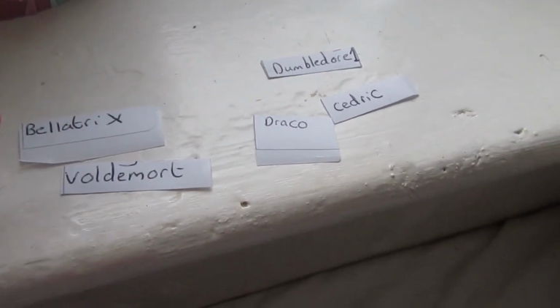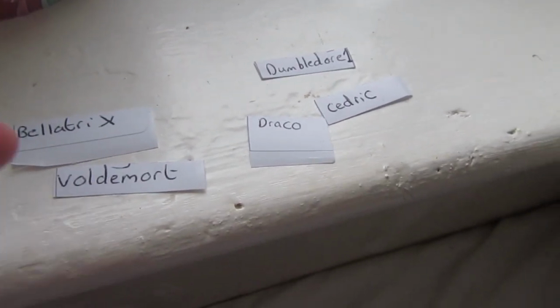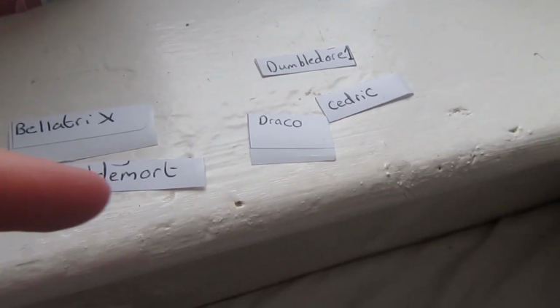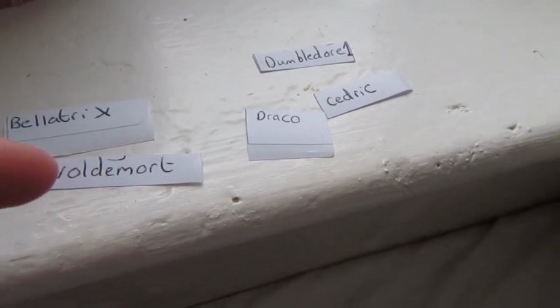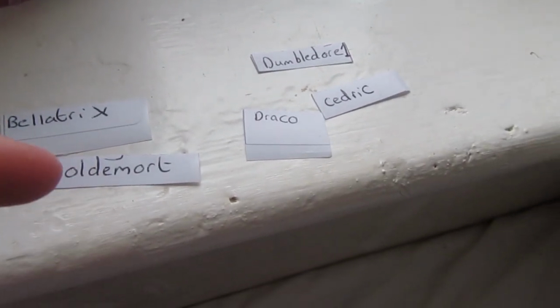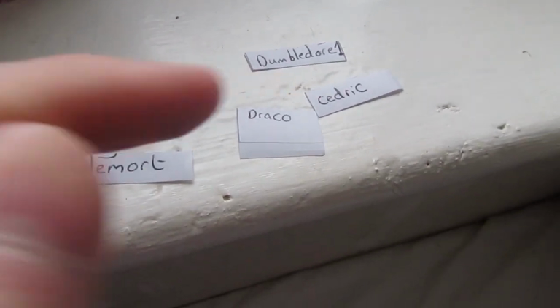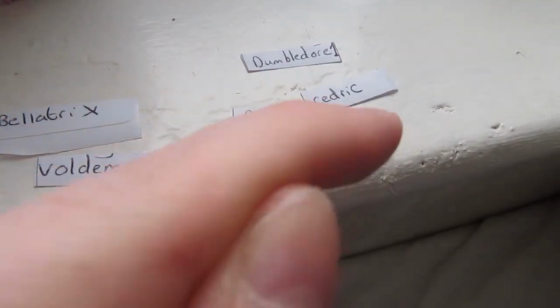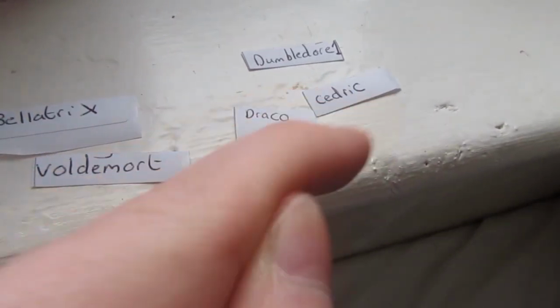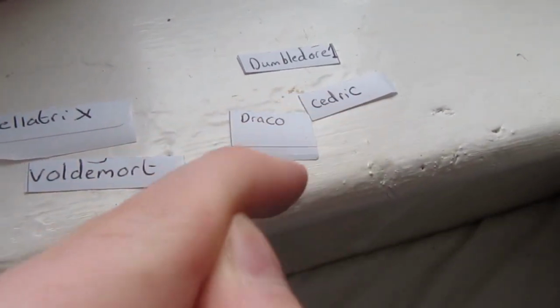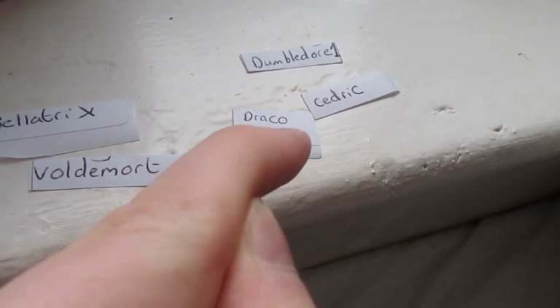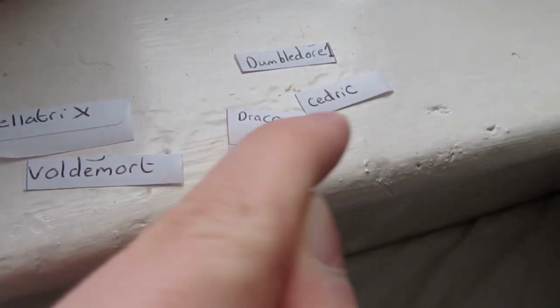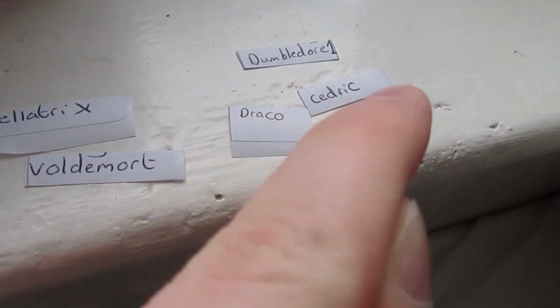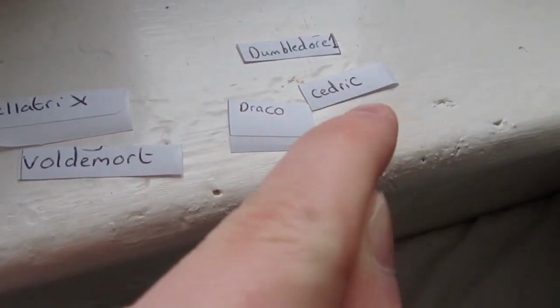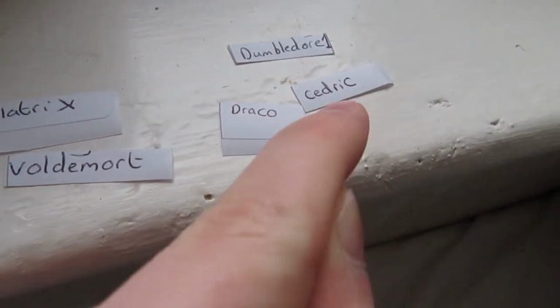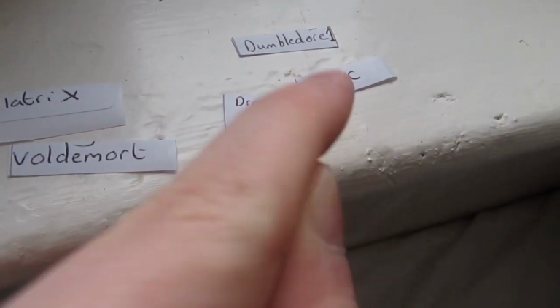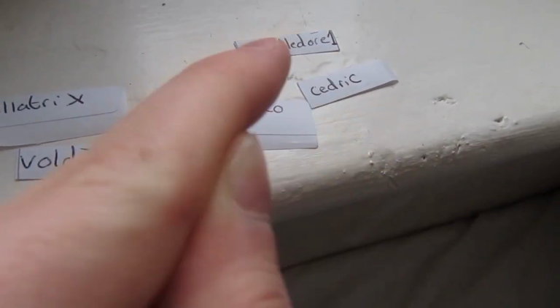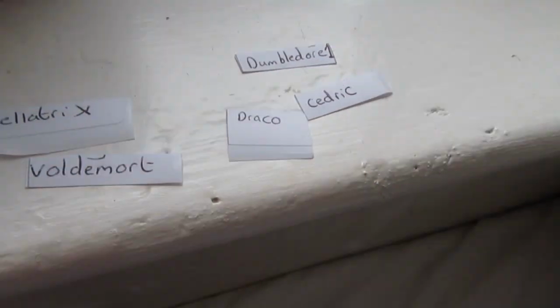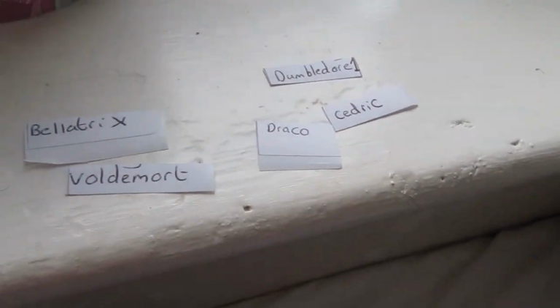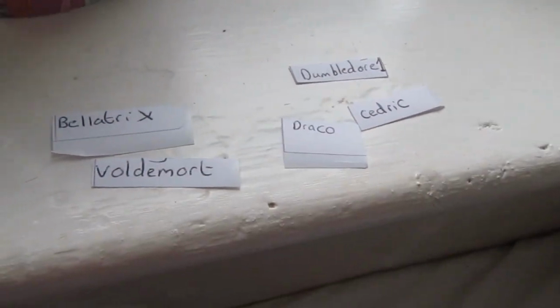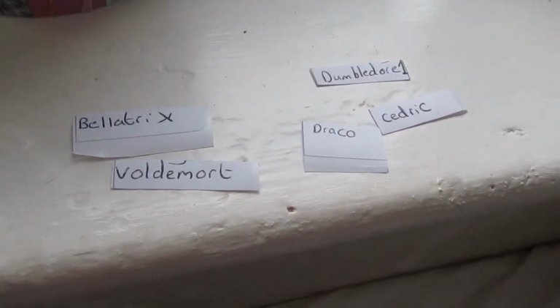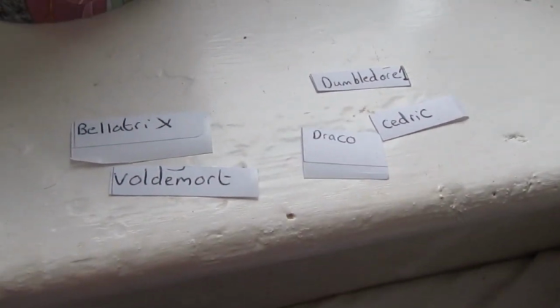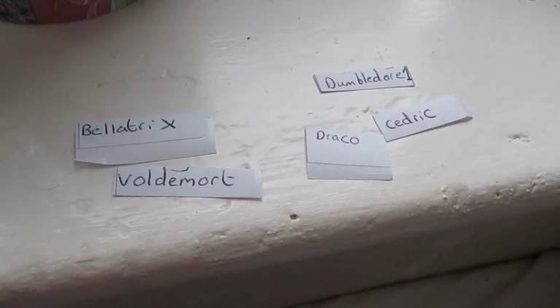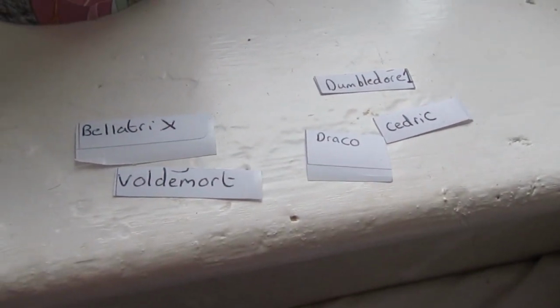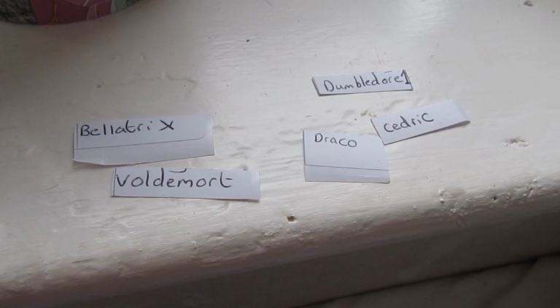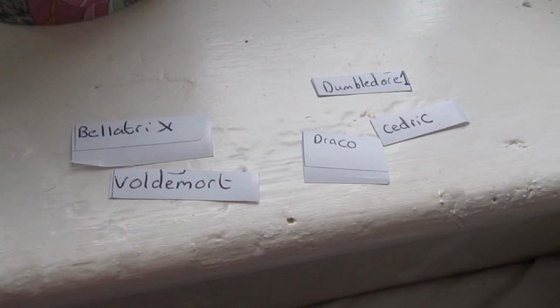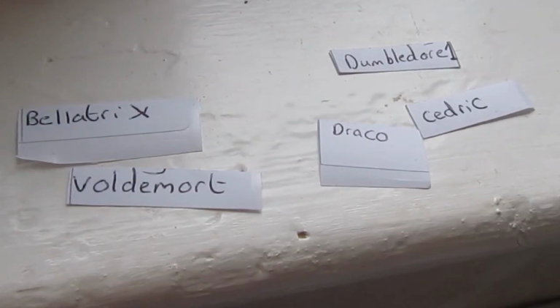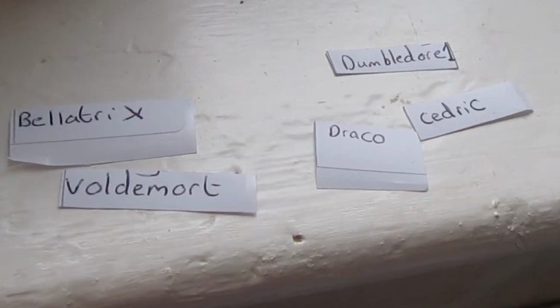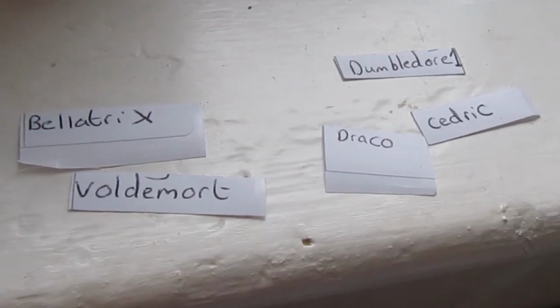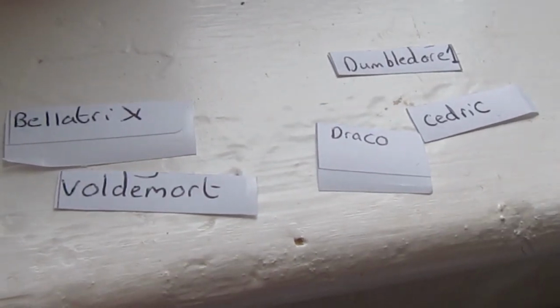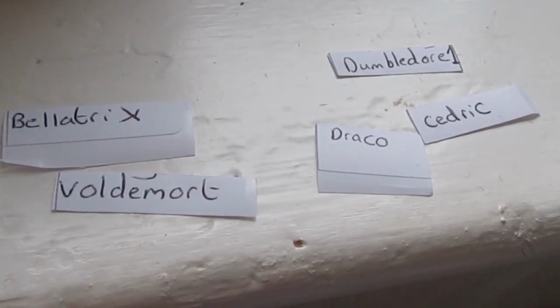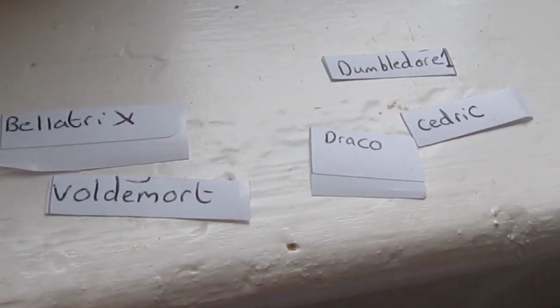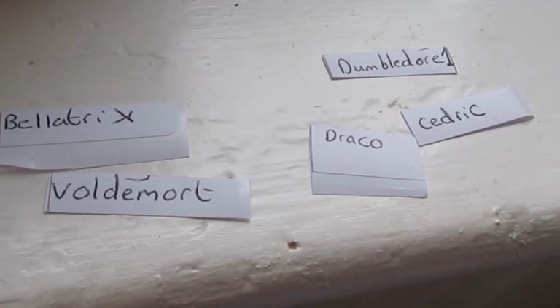Bellatrix, Voldemort, Draco, Cedric, and the first Dumbledore. Let's get on with the reviews.